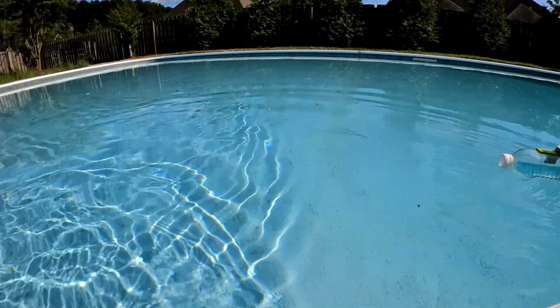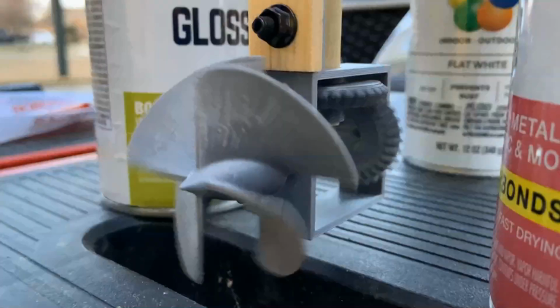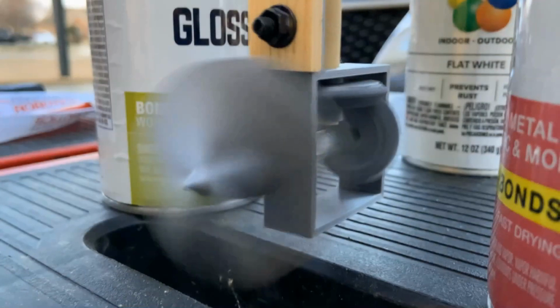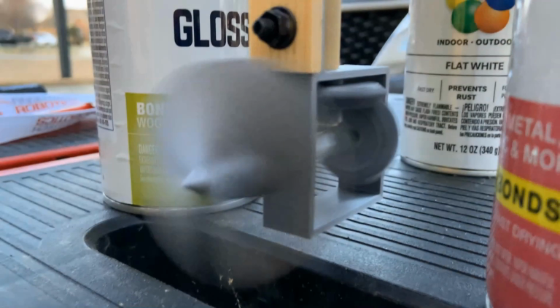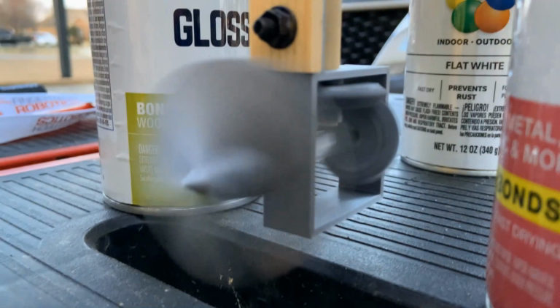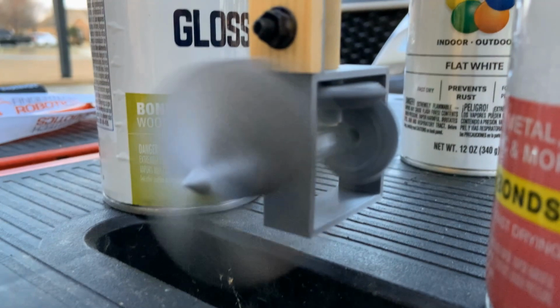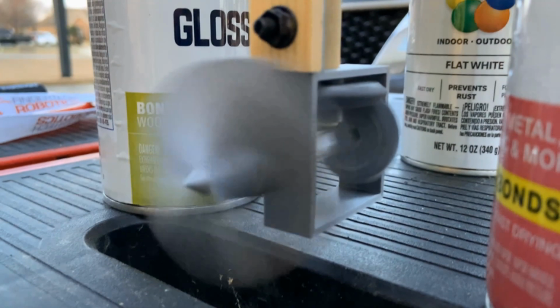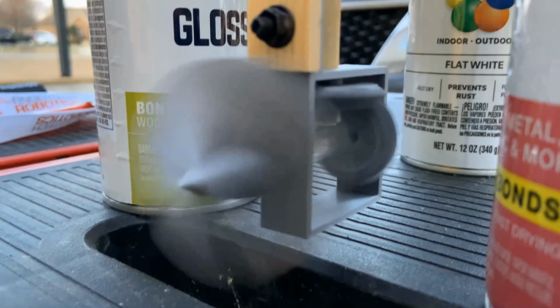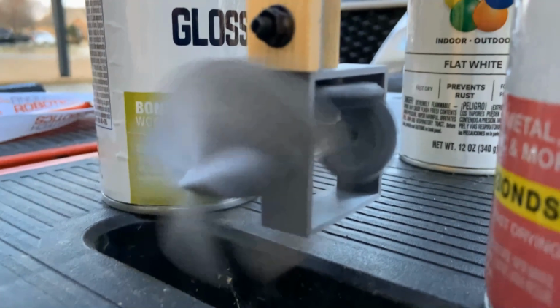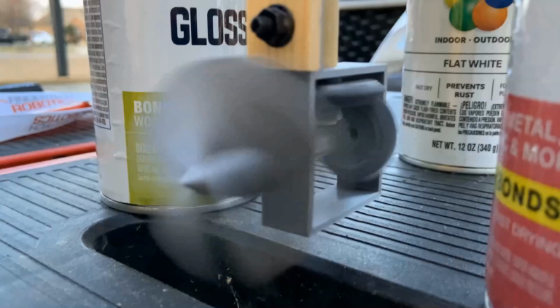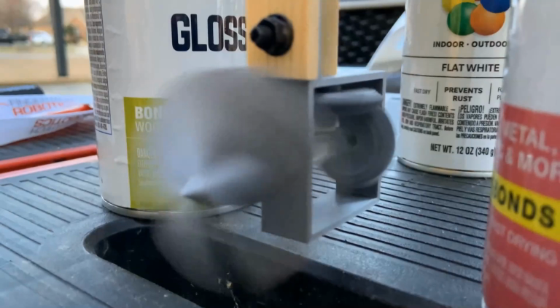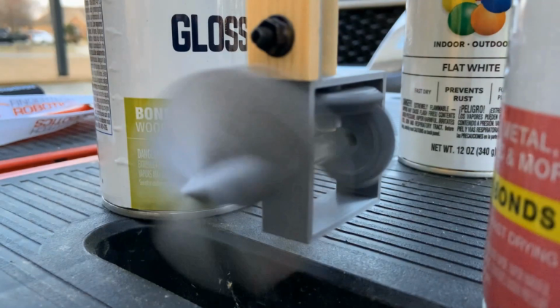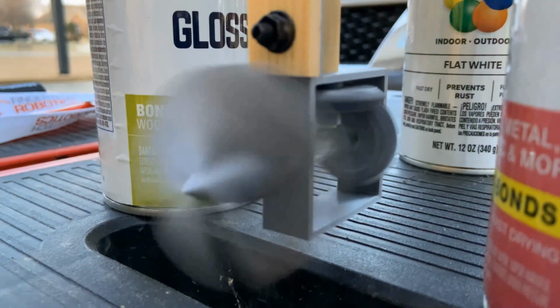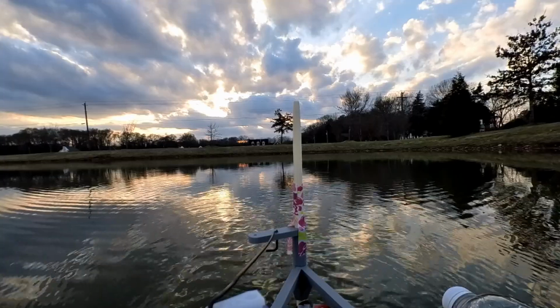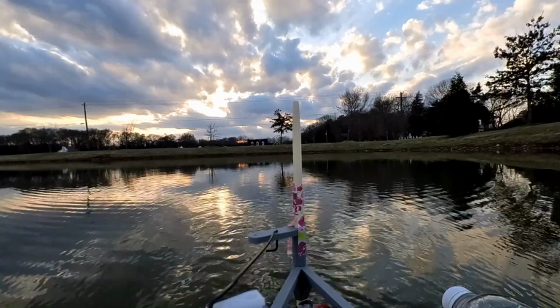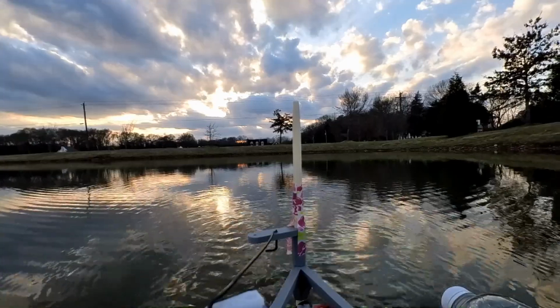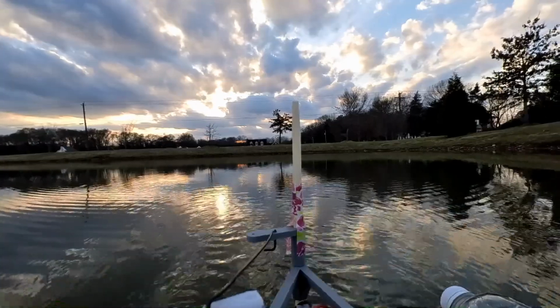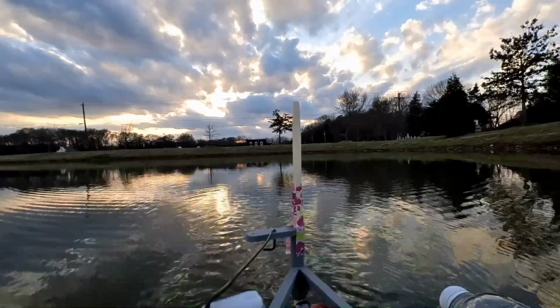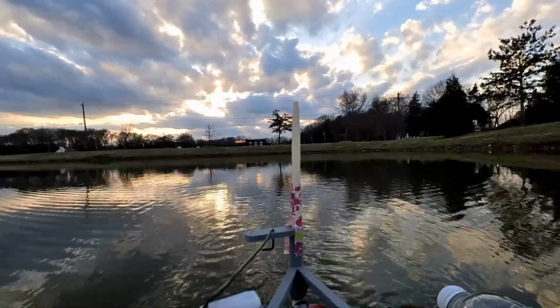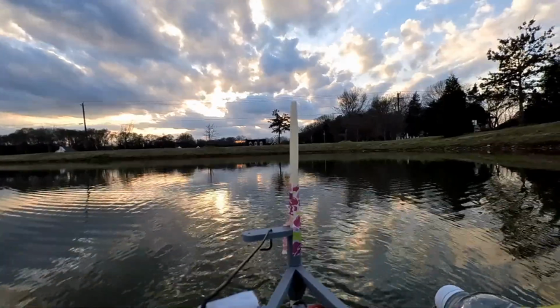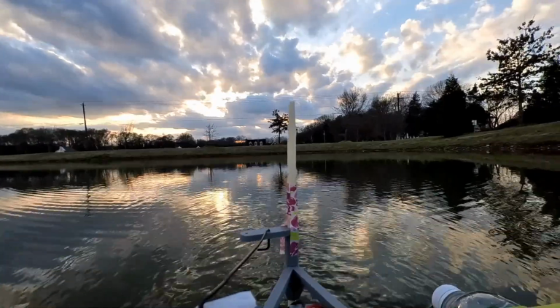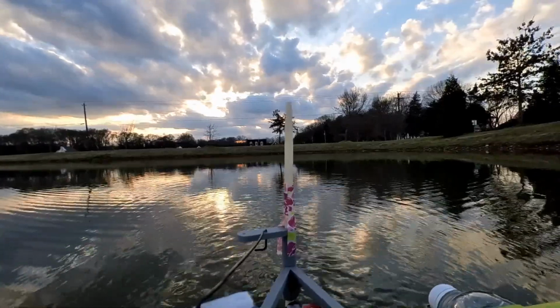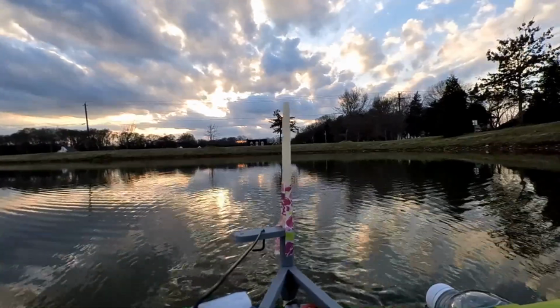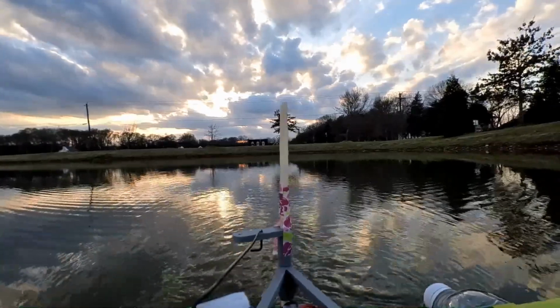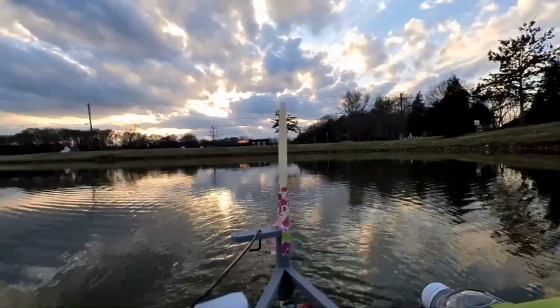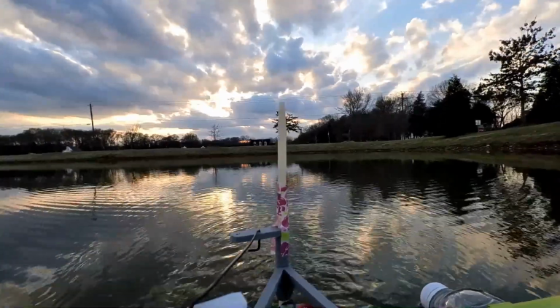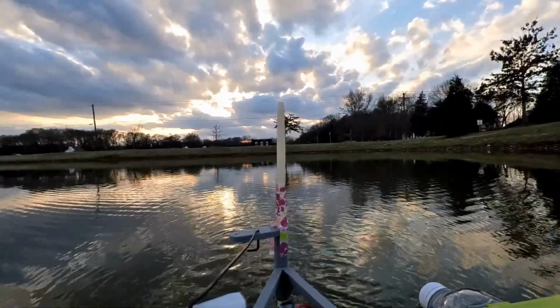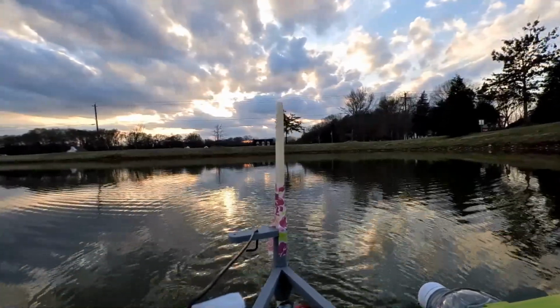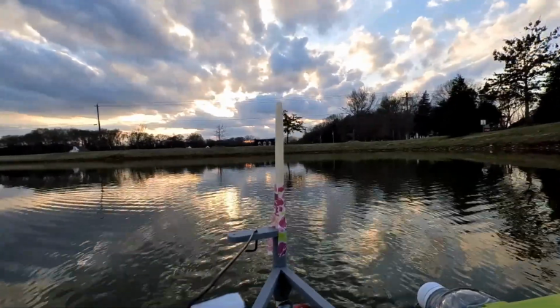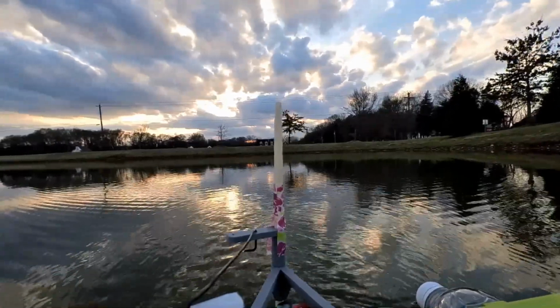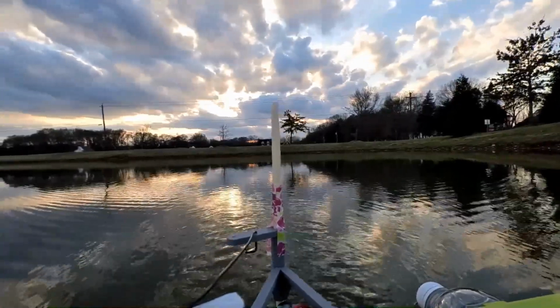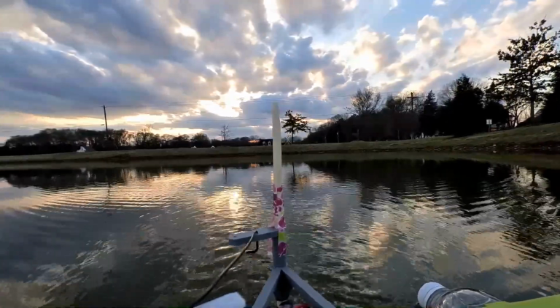The last version of this boat had a gearbox that got jammed with pond weeds and it wasn't fast enough, so I decided to try fans again.